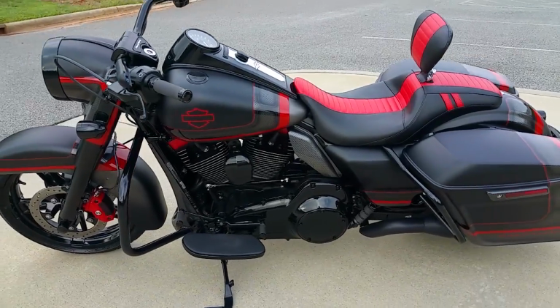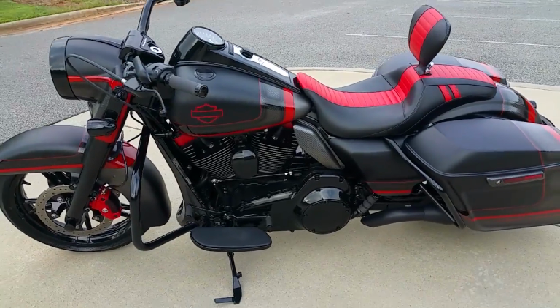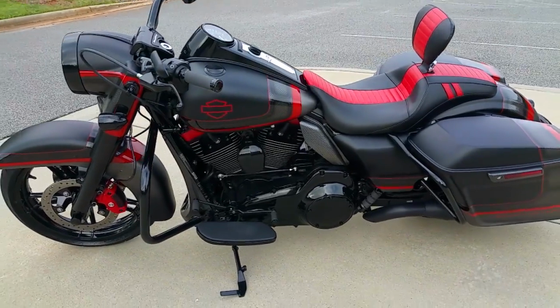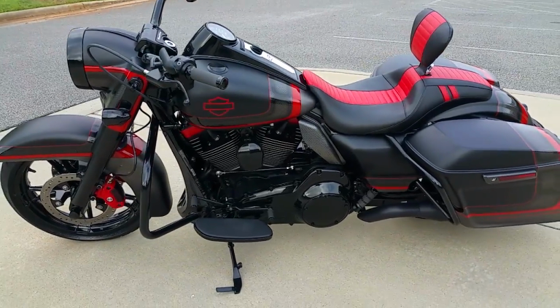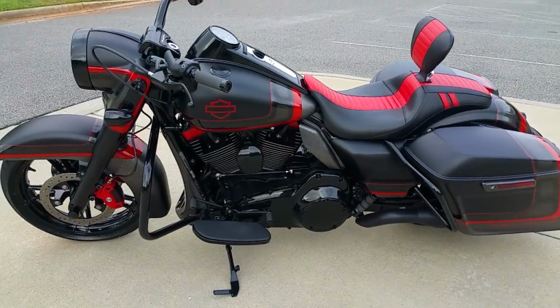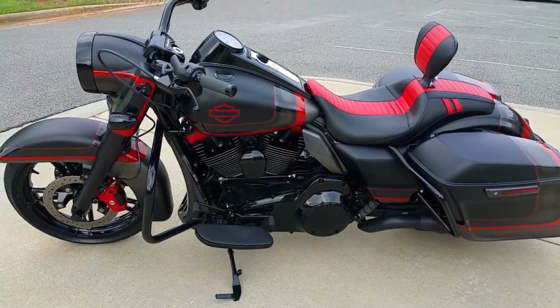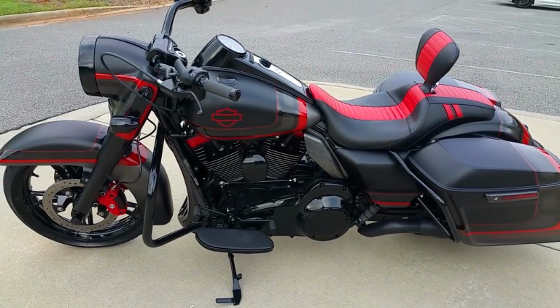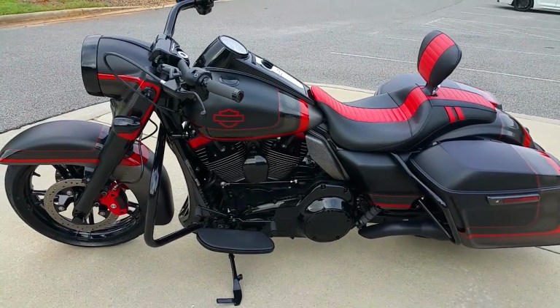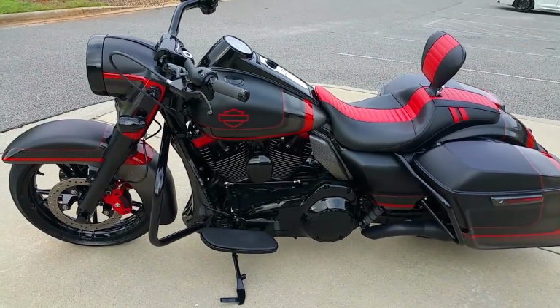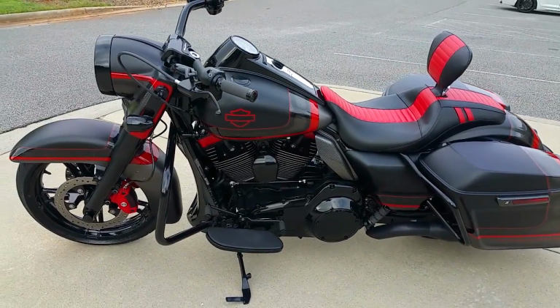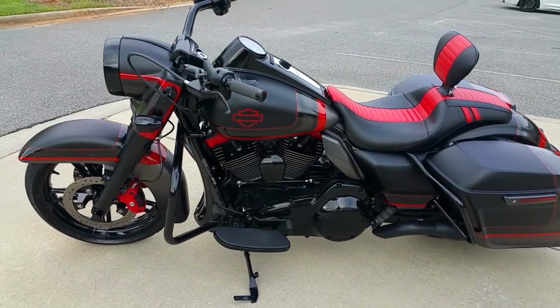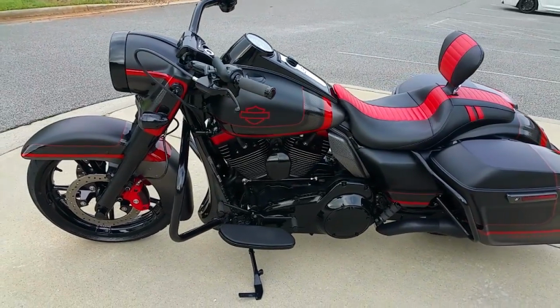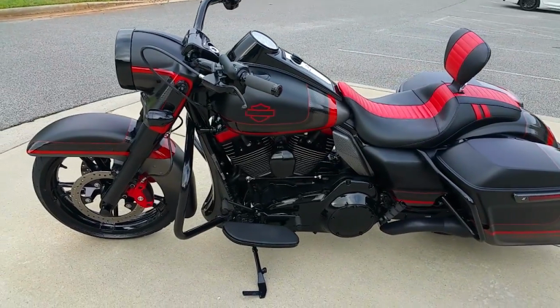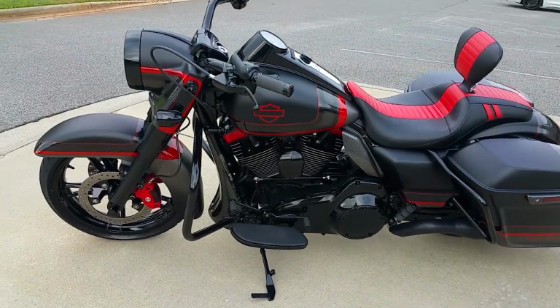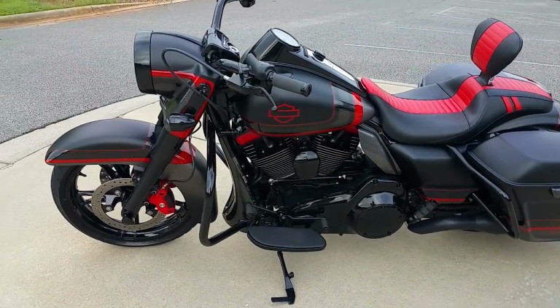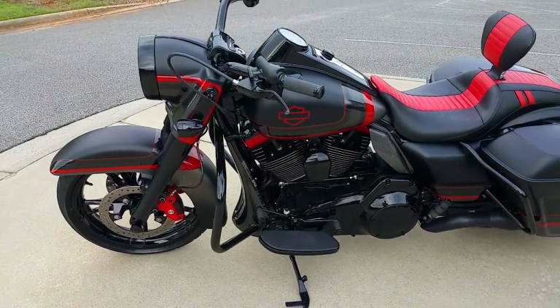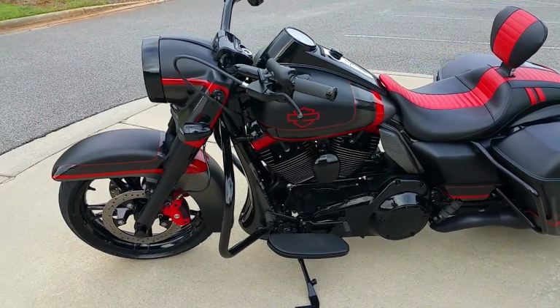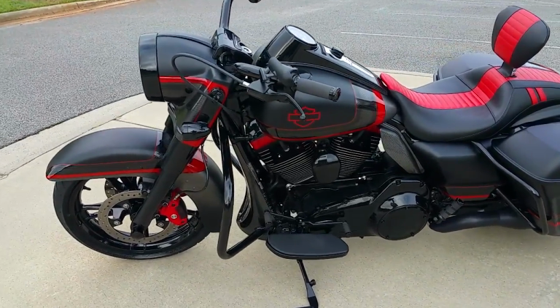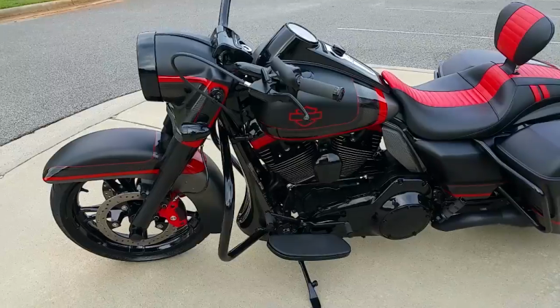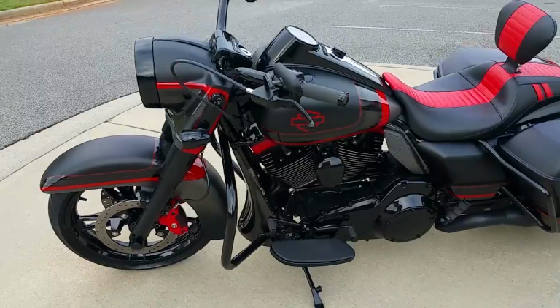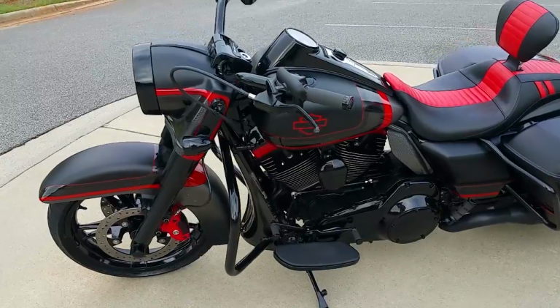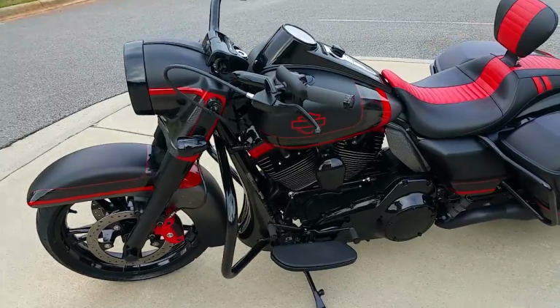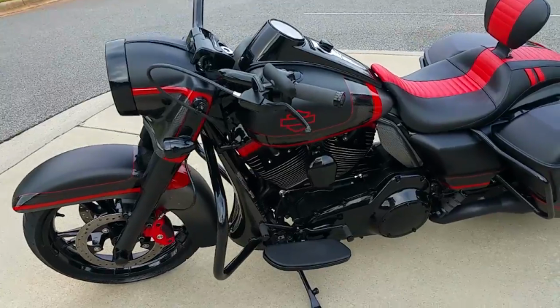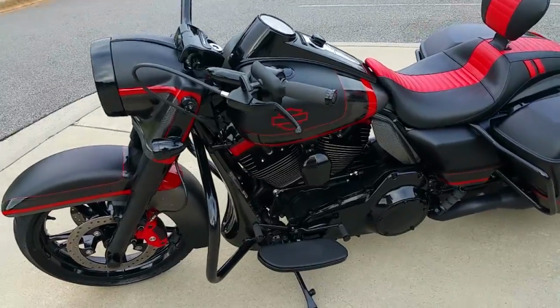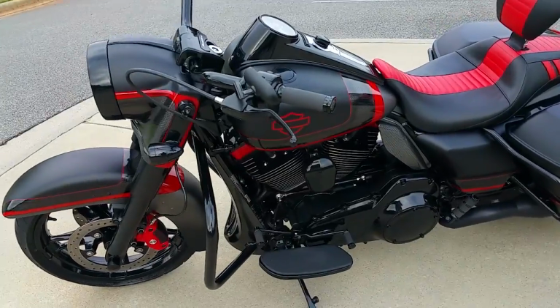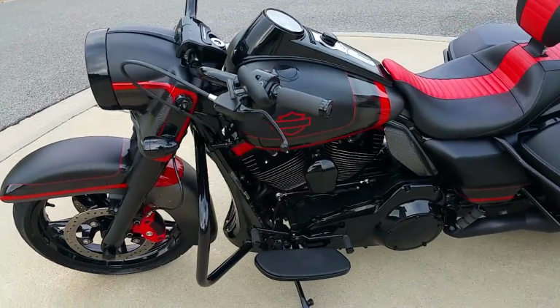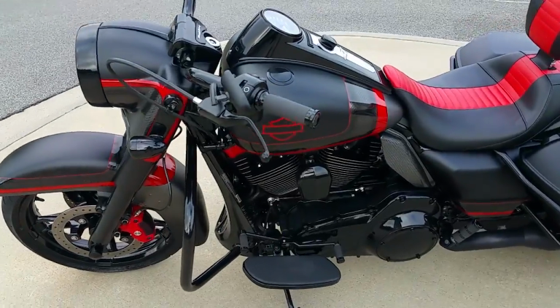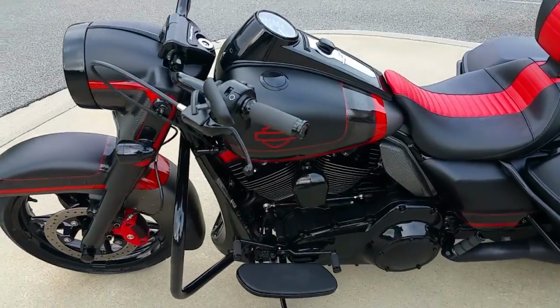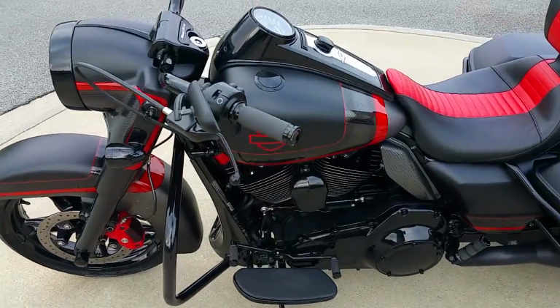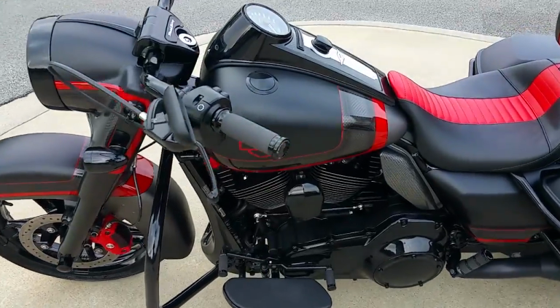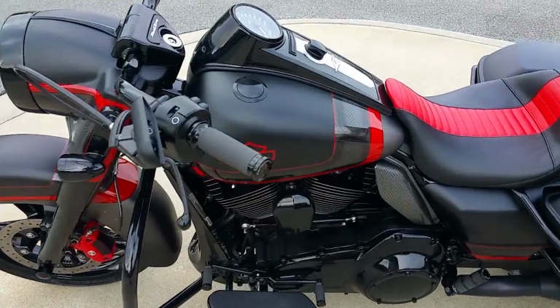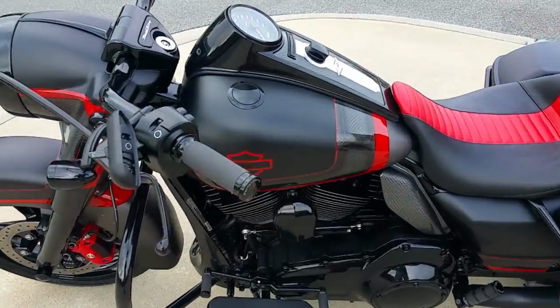That's all powder coat, guys. Custom front end. Look at the details on this dash.